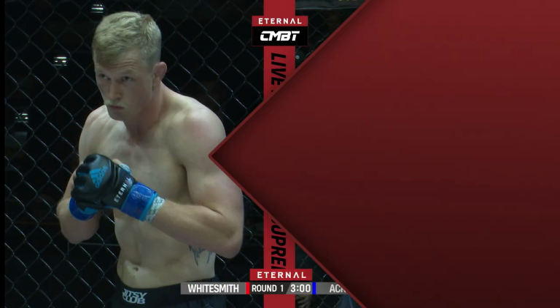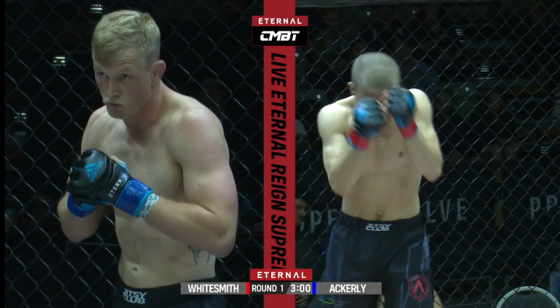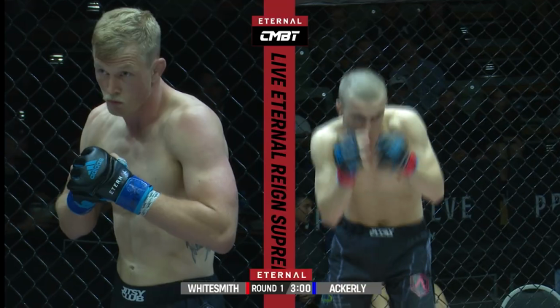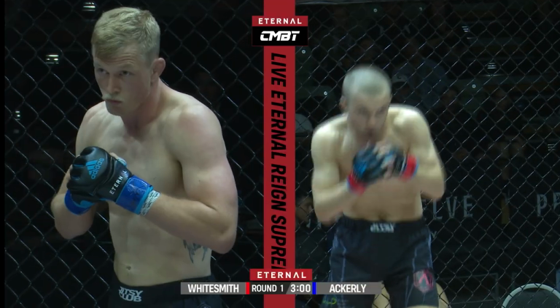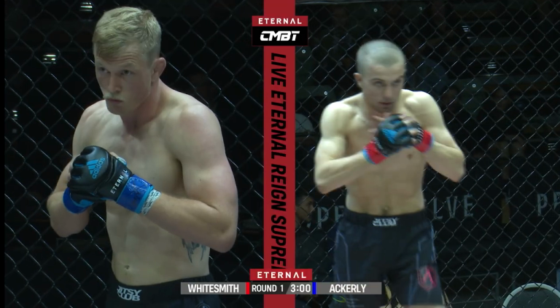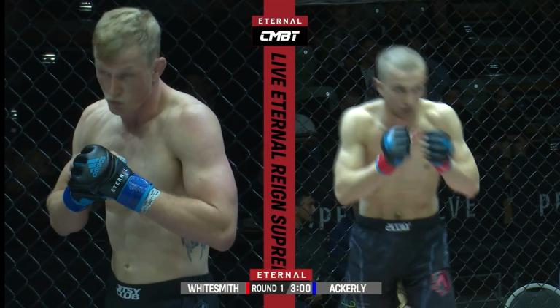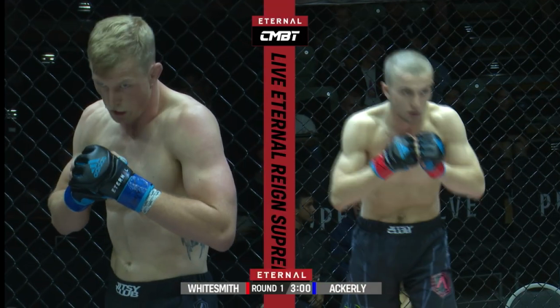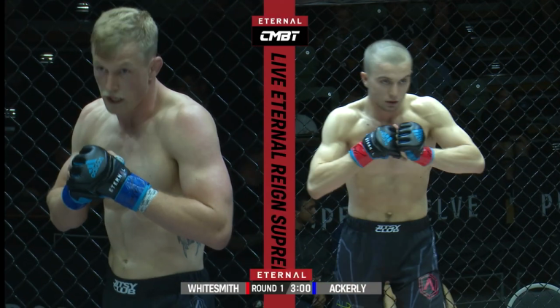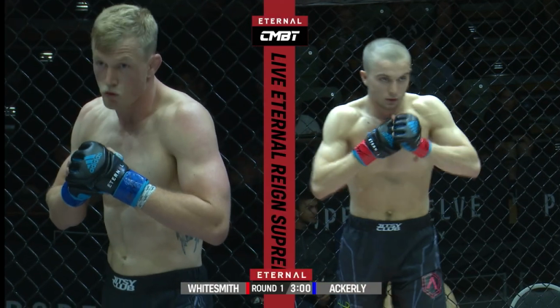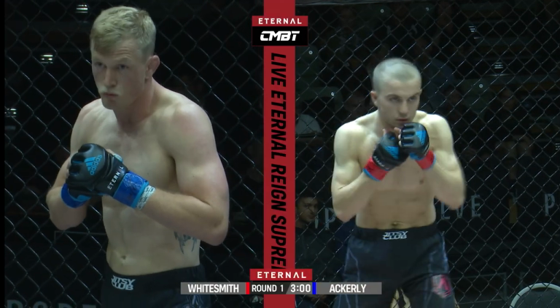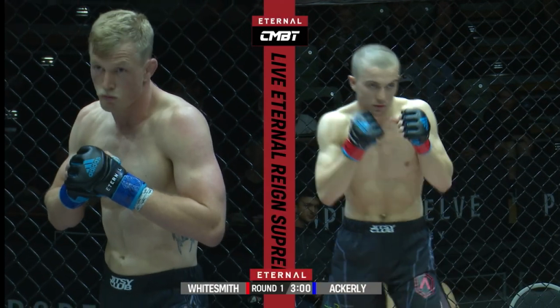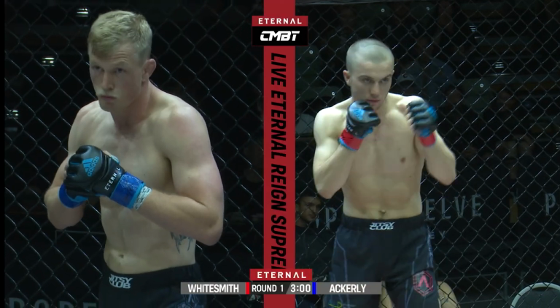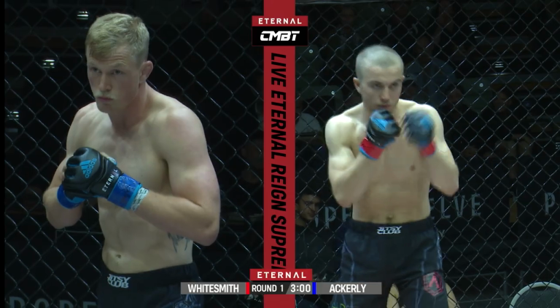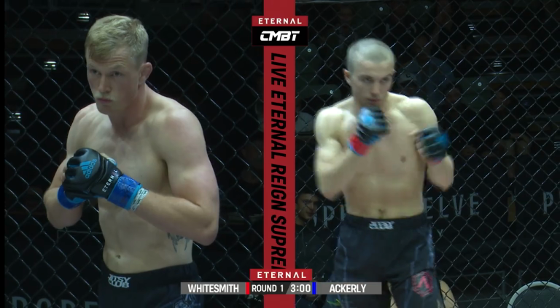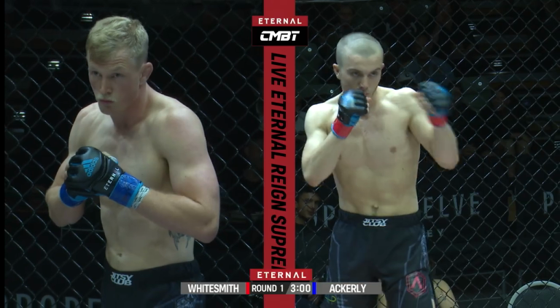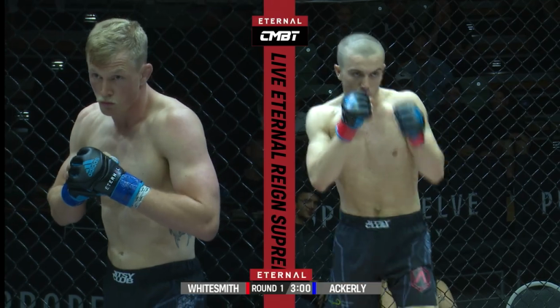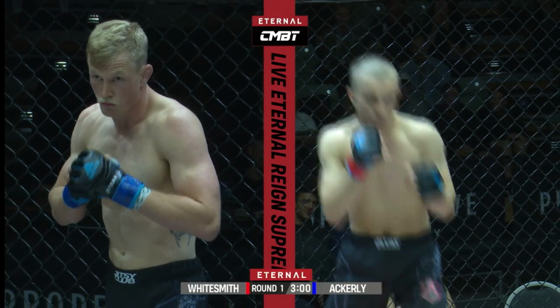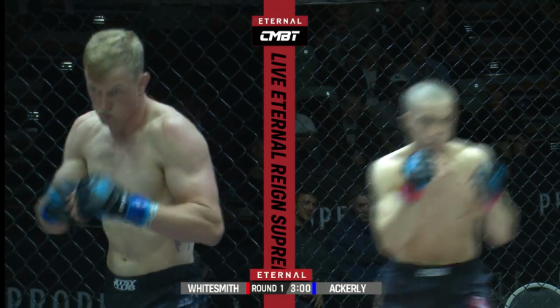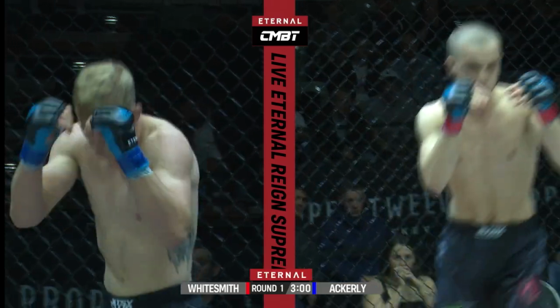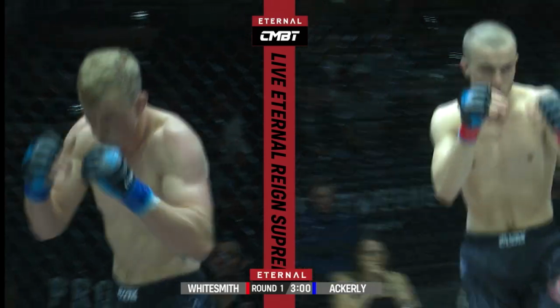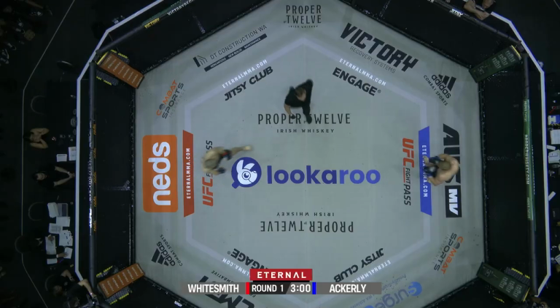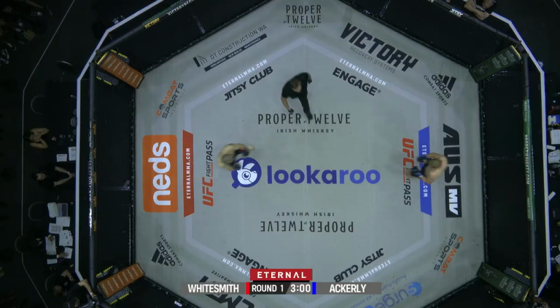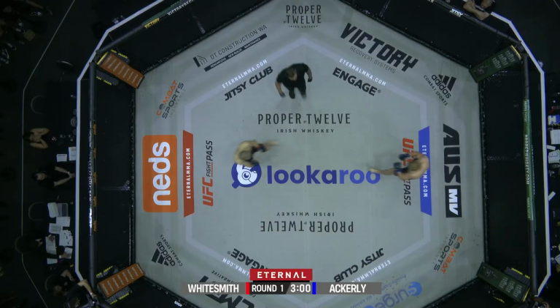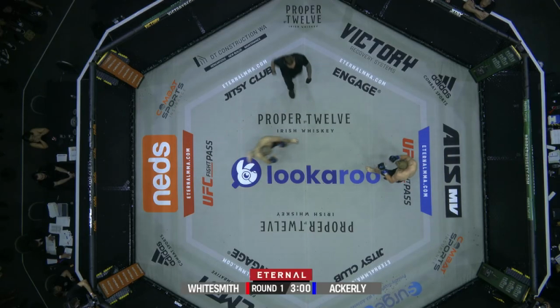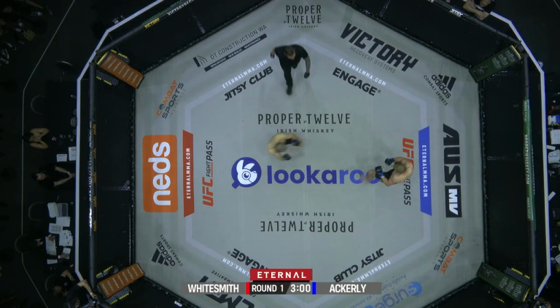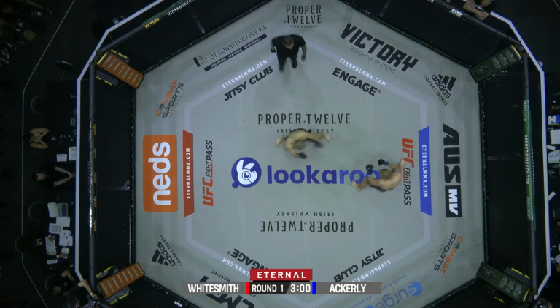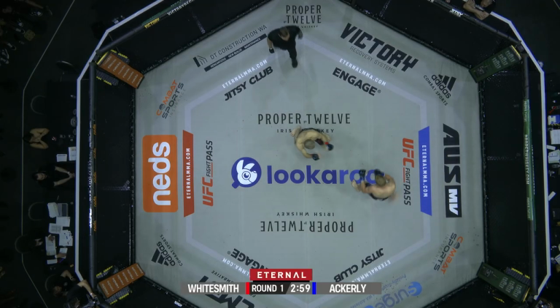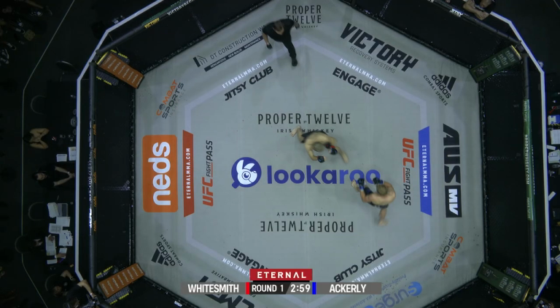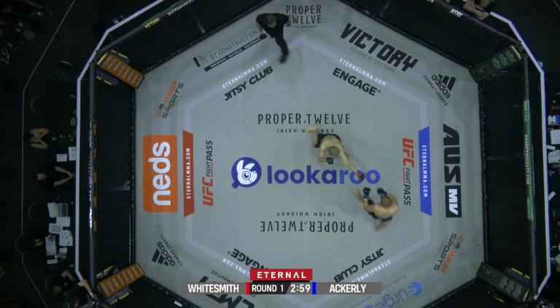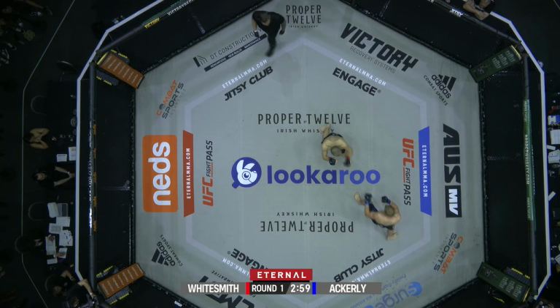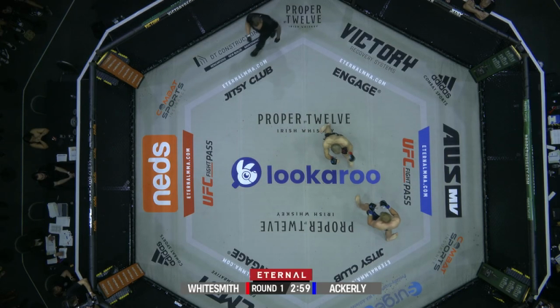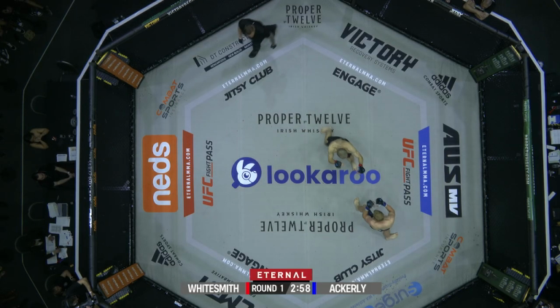Tom Ackley and Lawrence Whitesmith. Here we go, scheduled for three three-minute rounds.